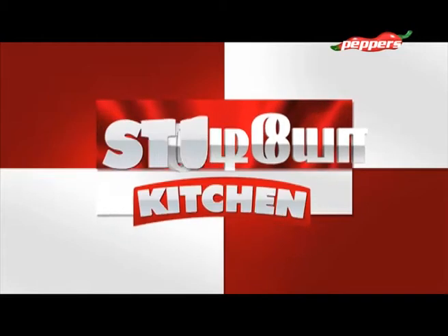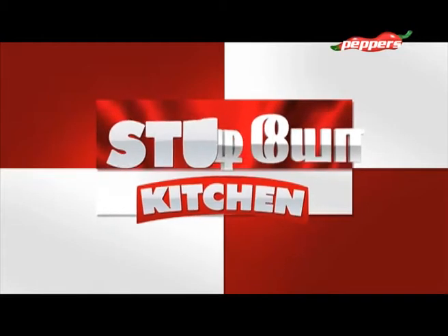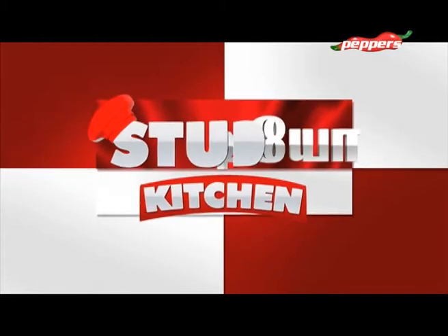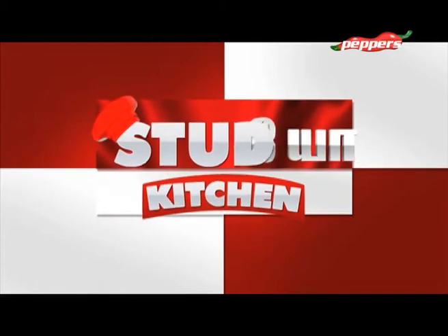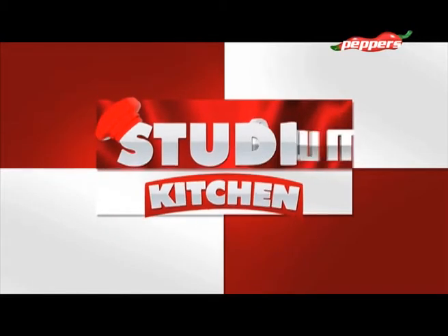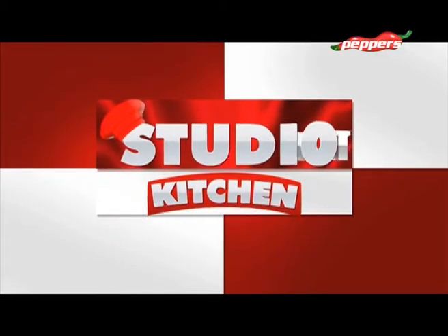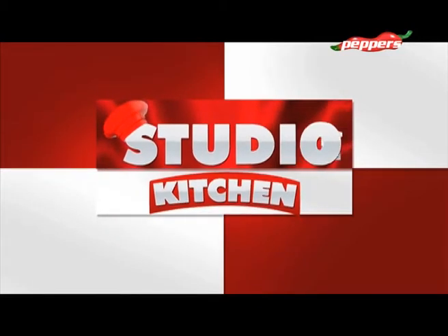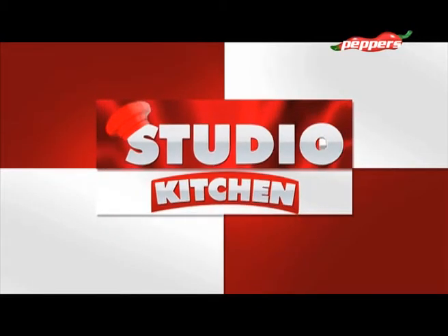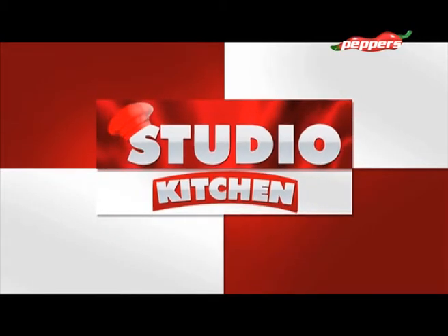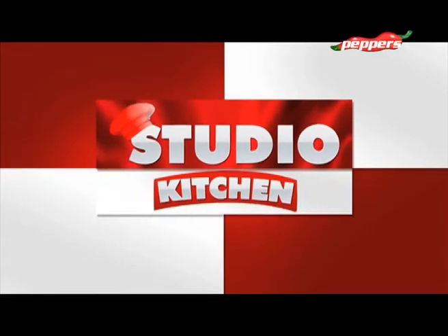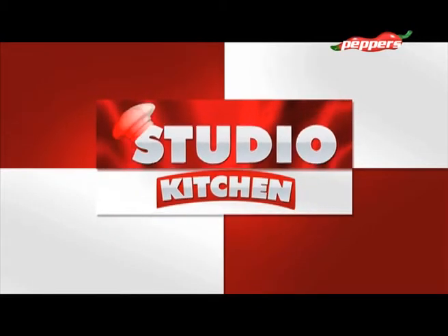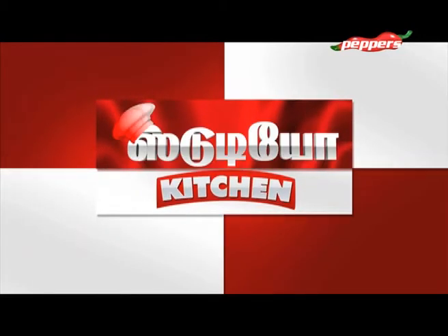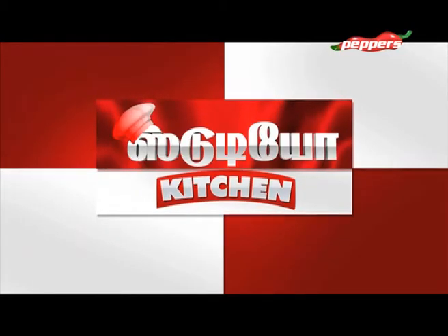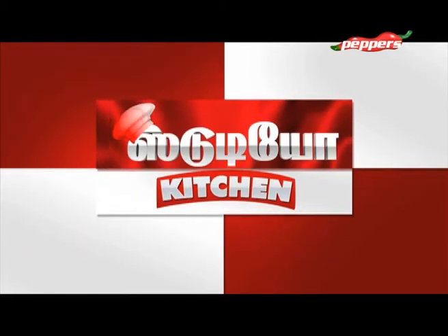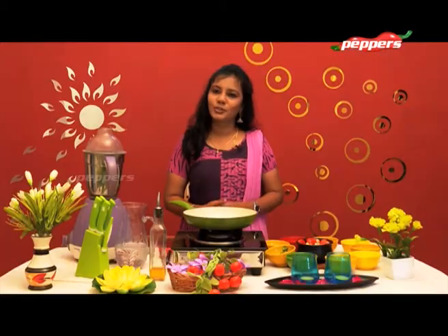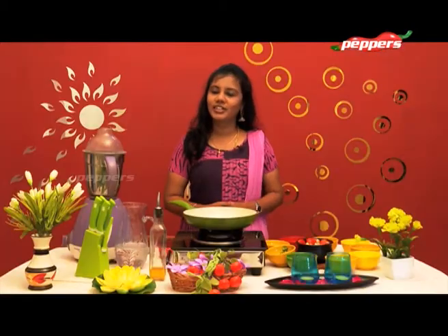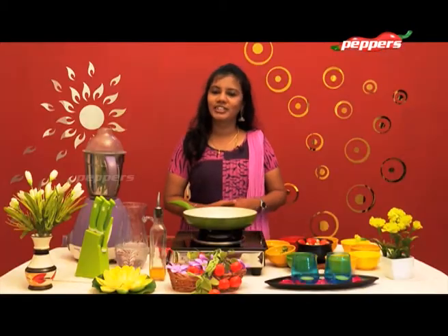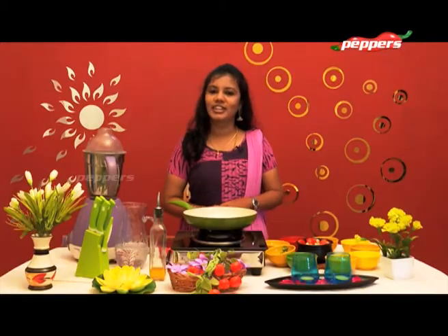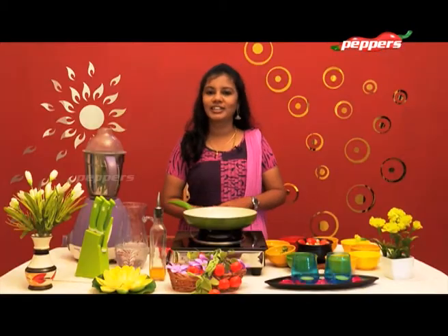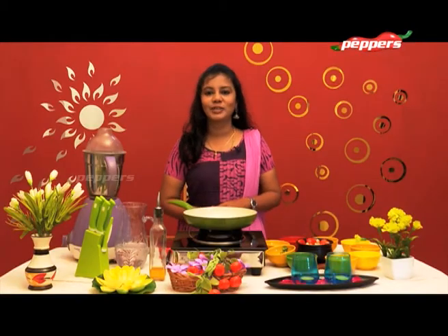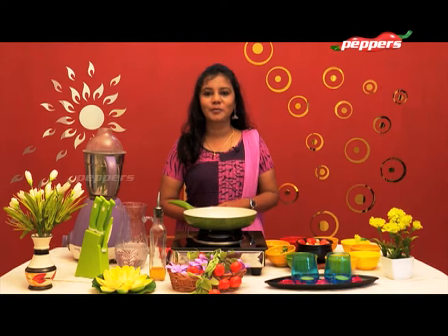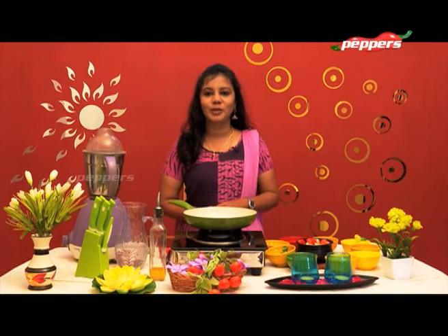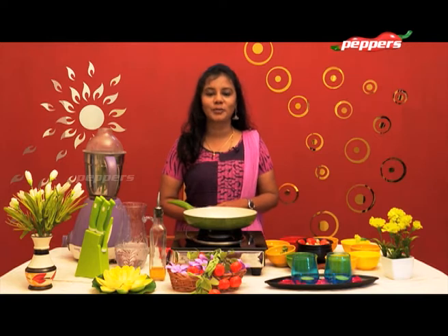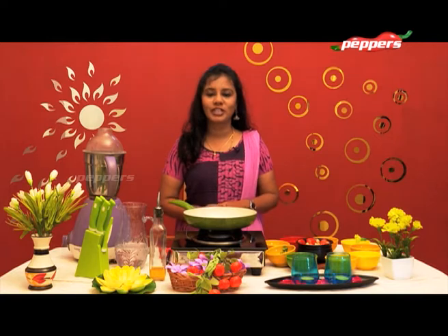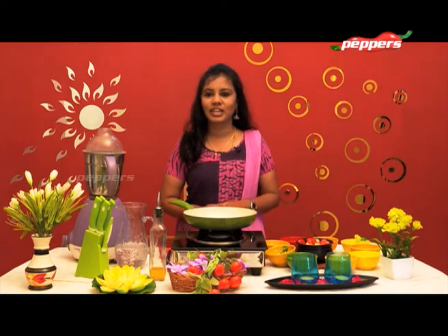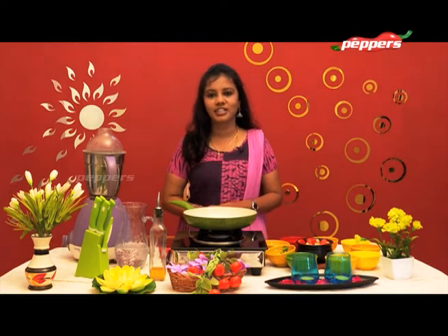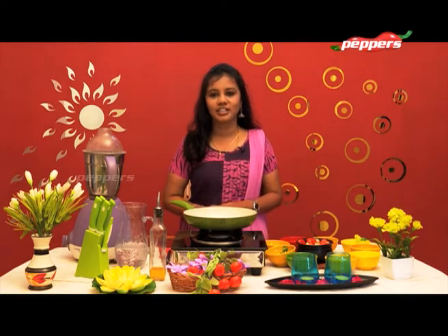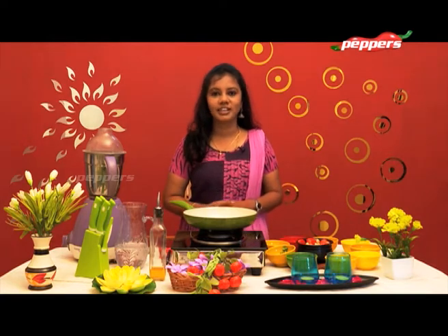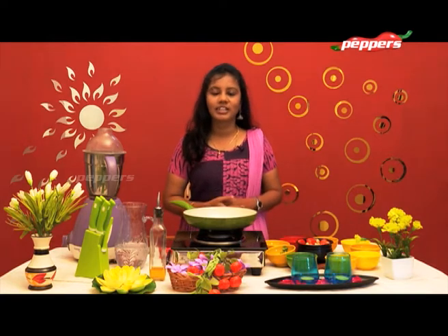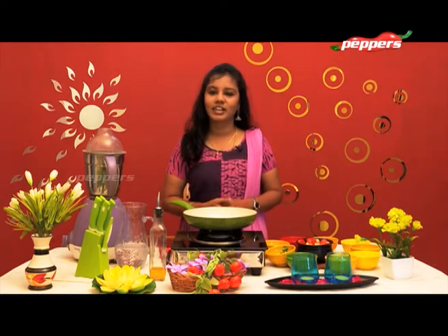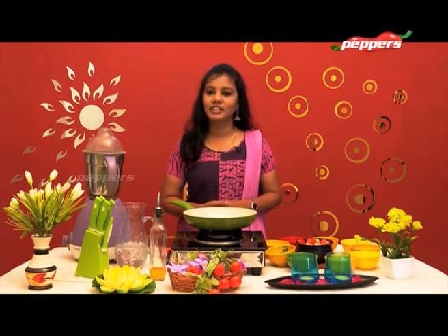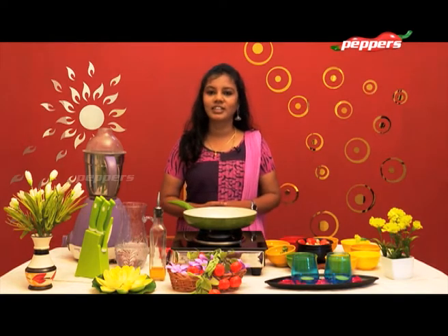In the studio kitchen, we will talk about Thakali Chutney.